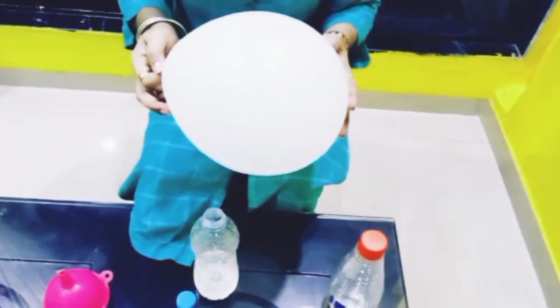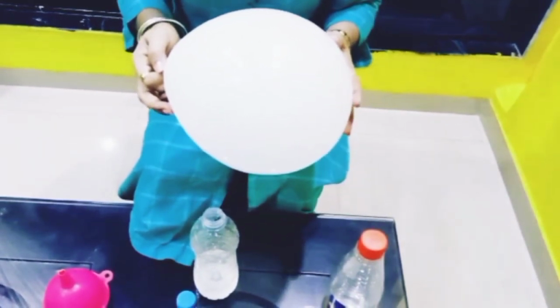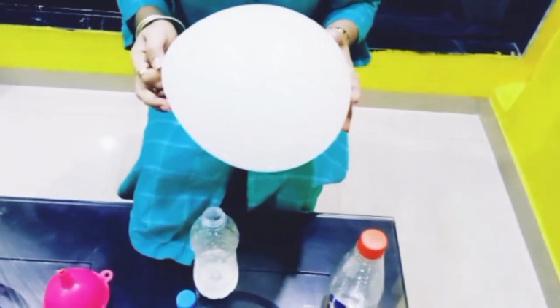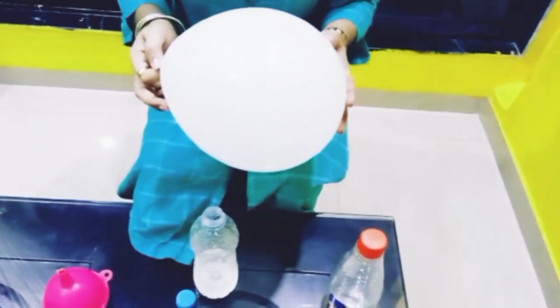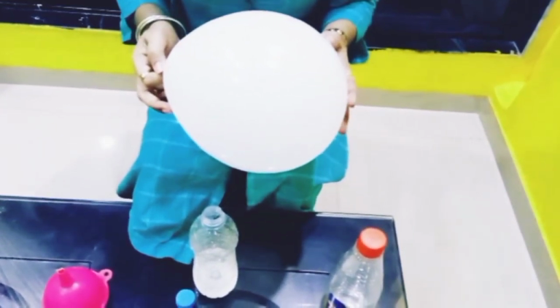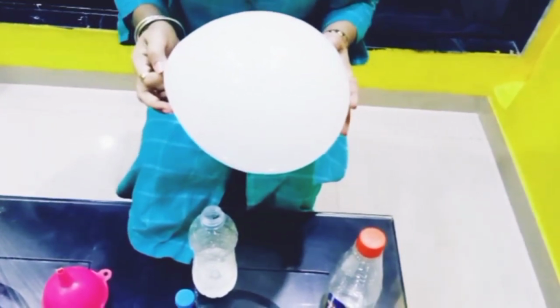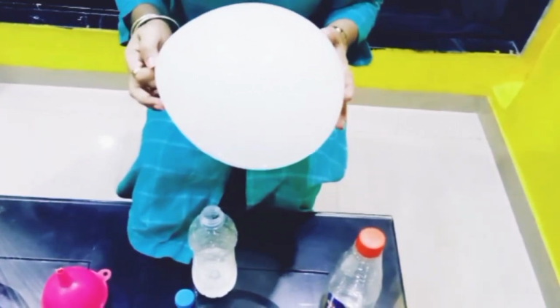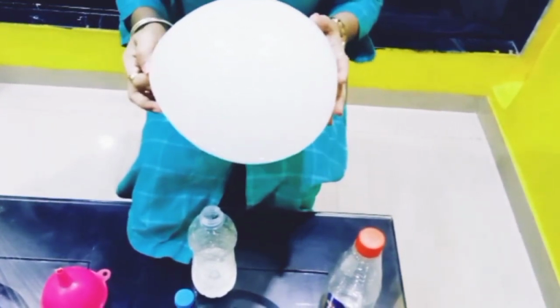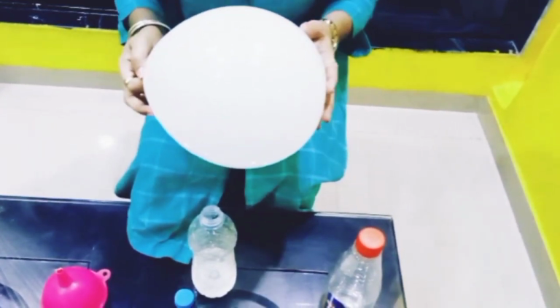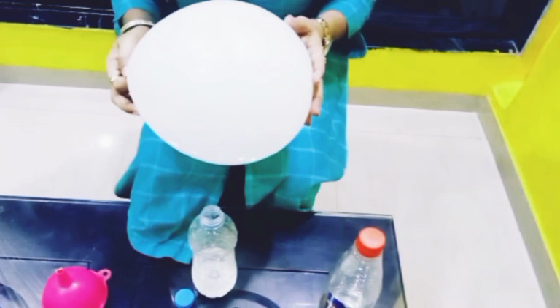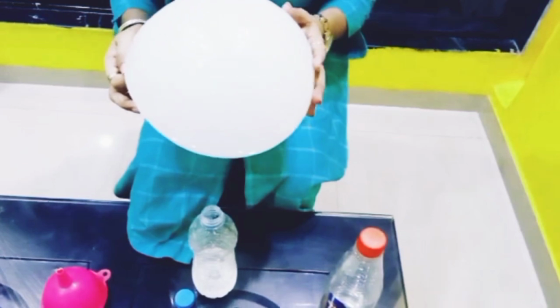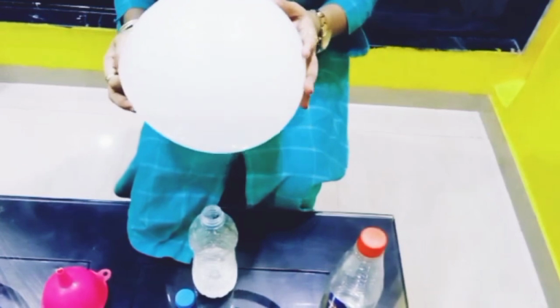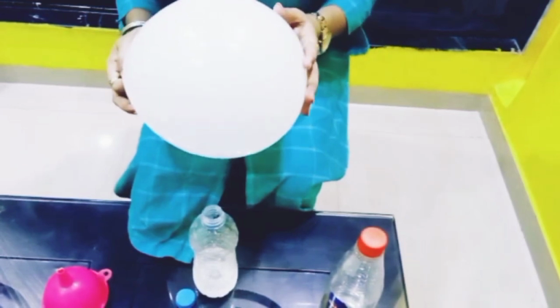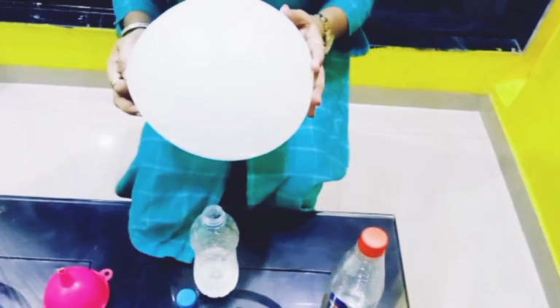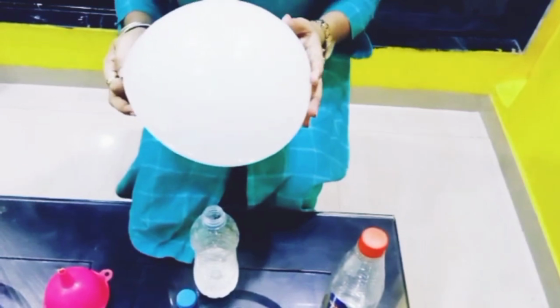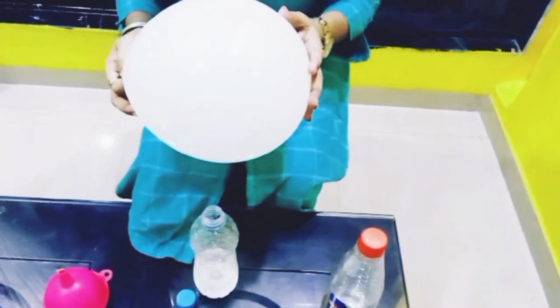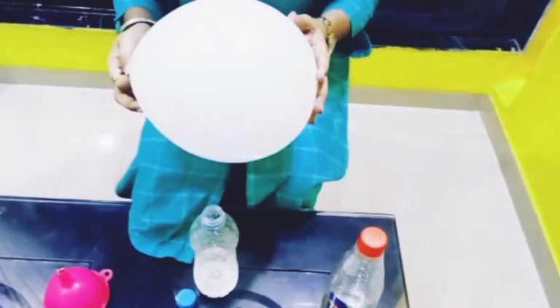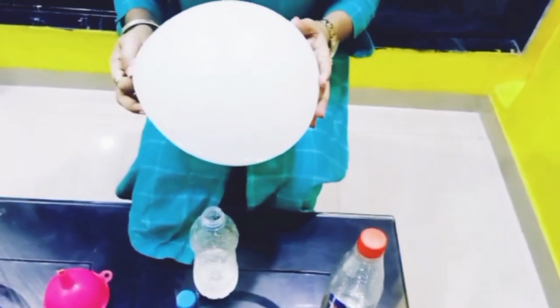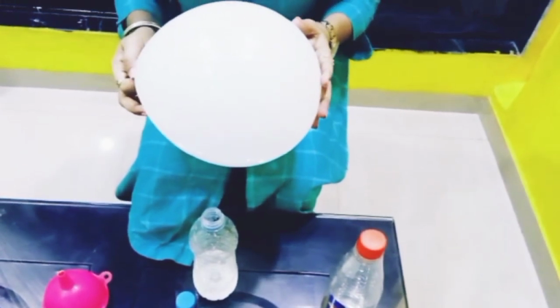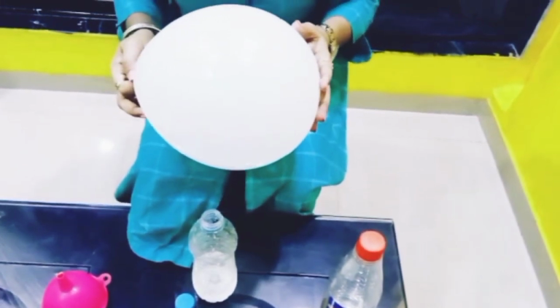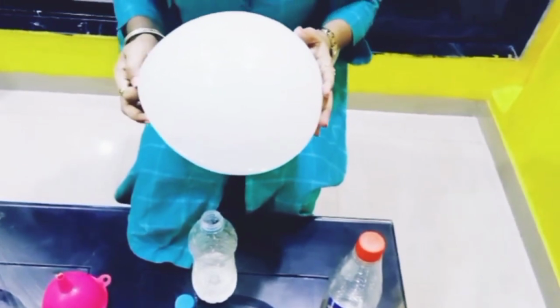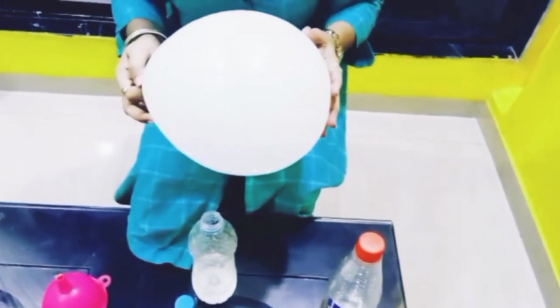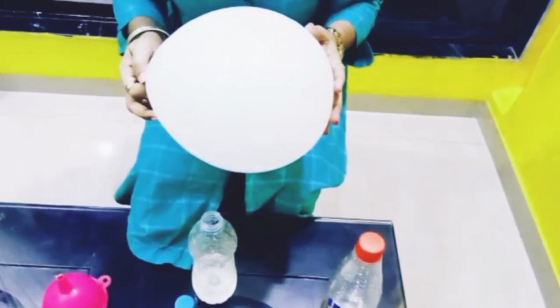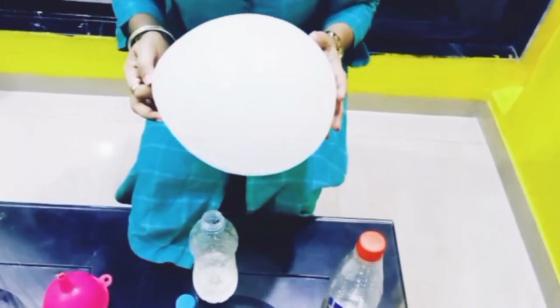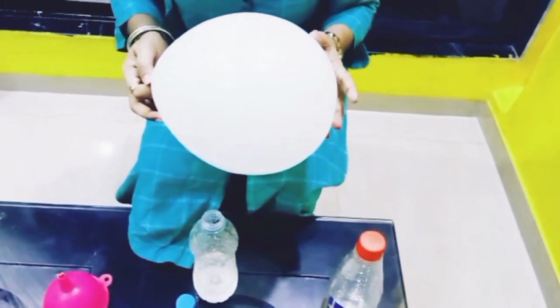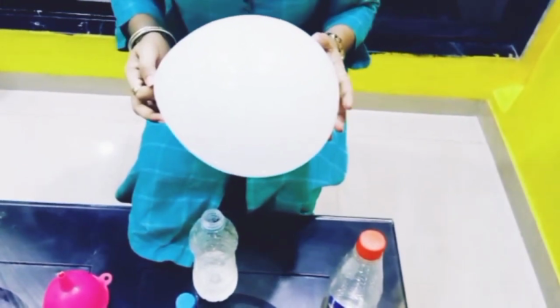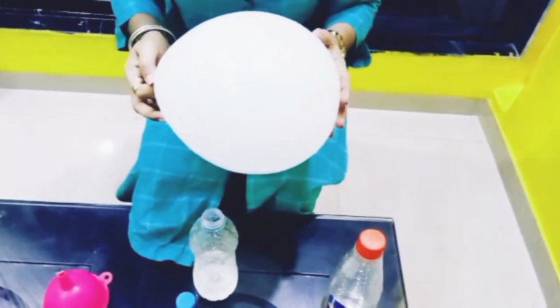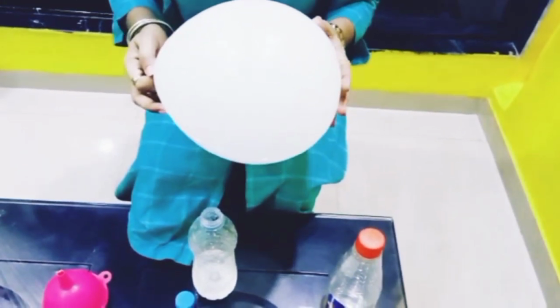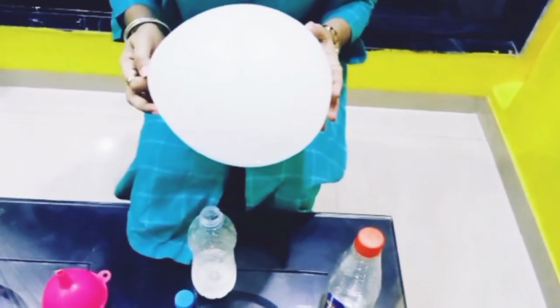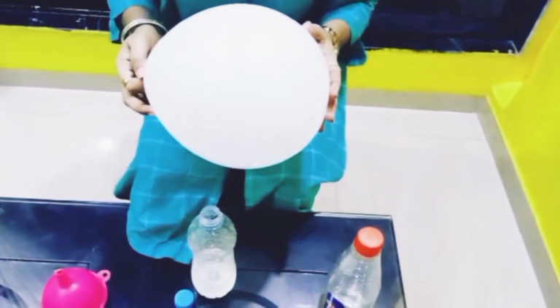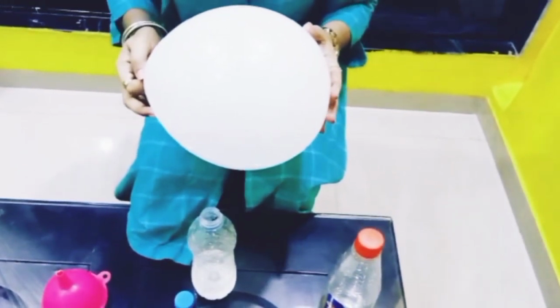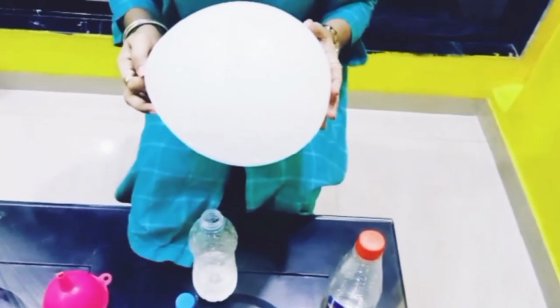At home you can try this fun-loving experiment. Love you. Tata!